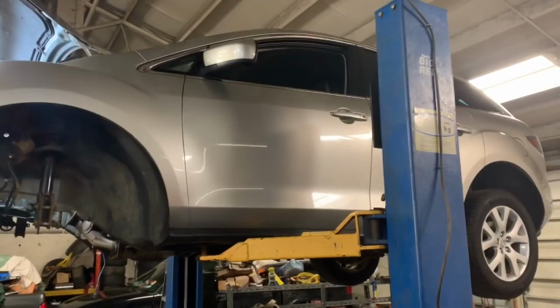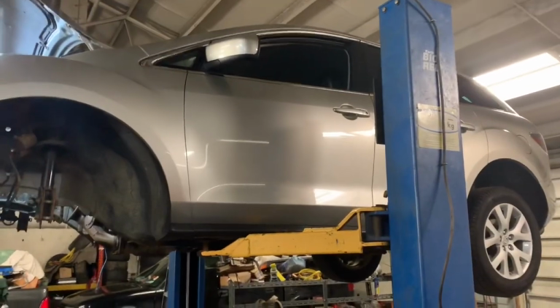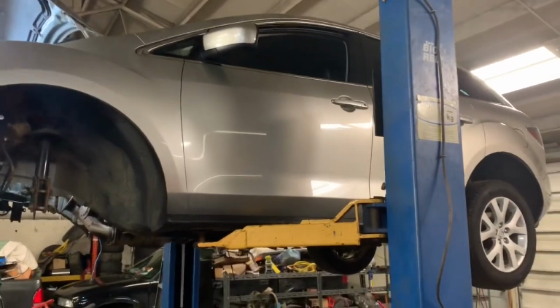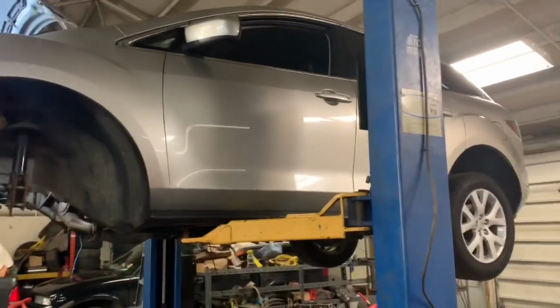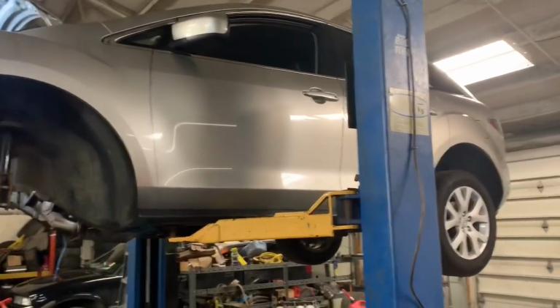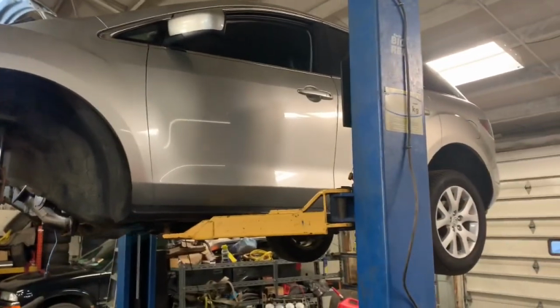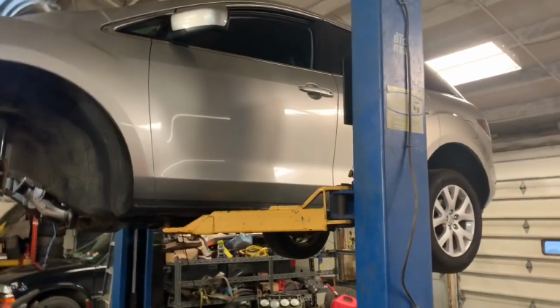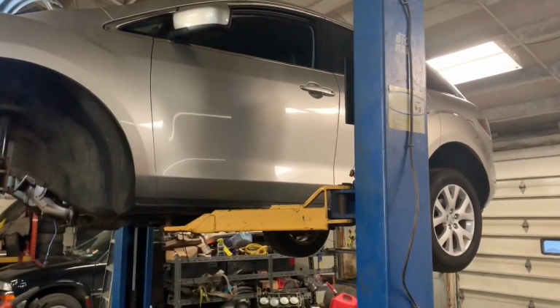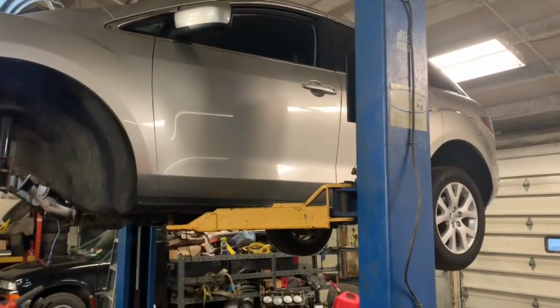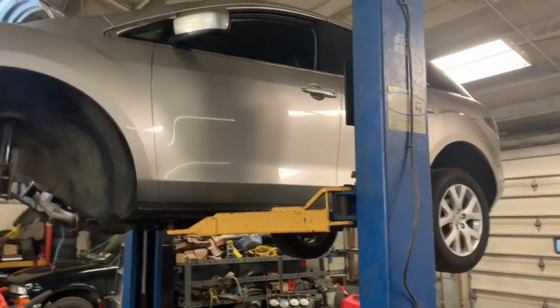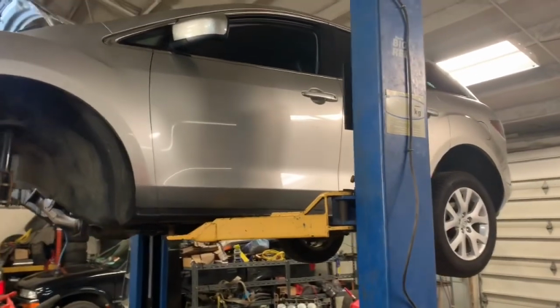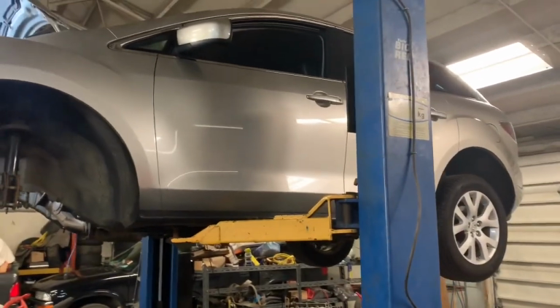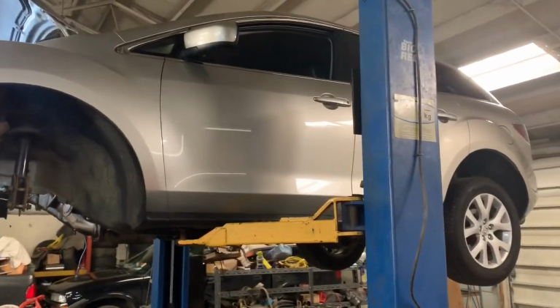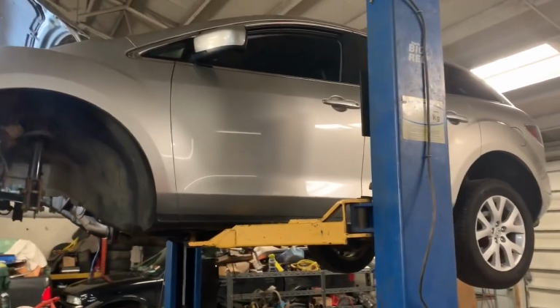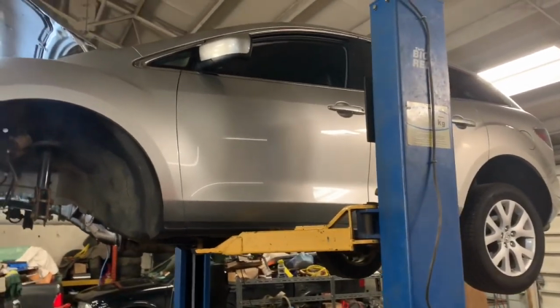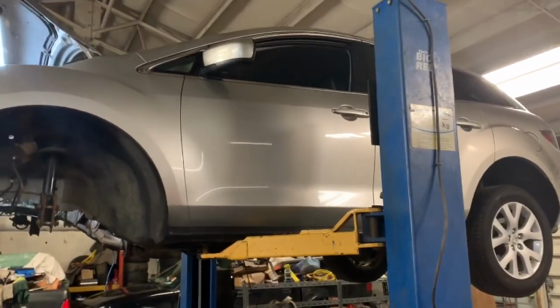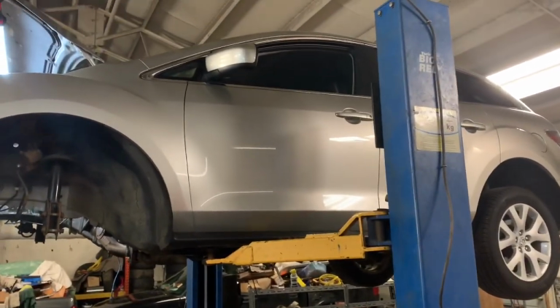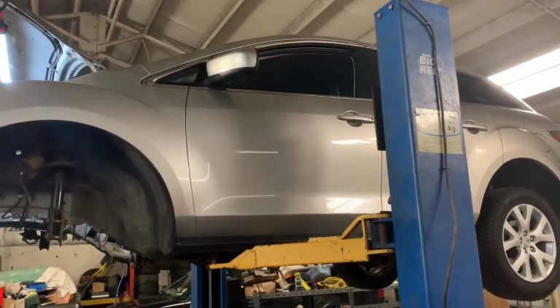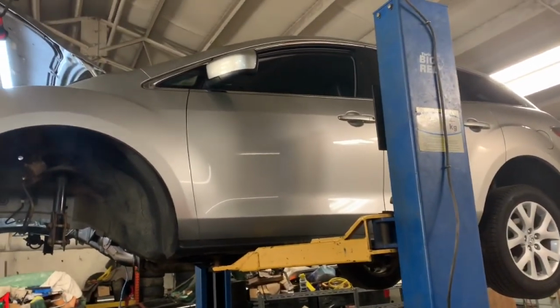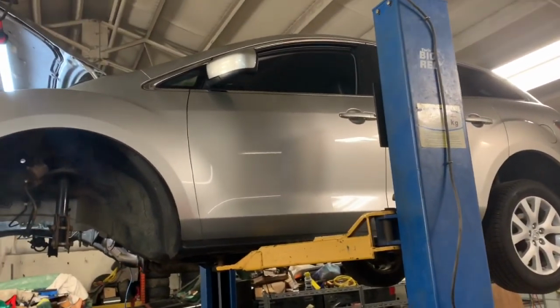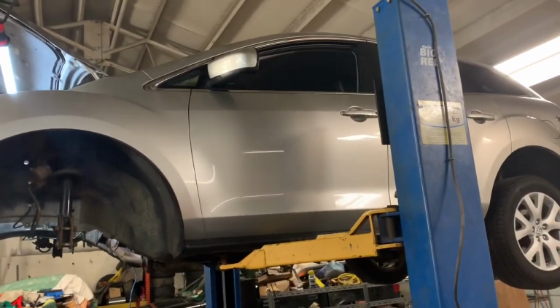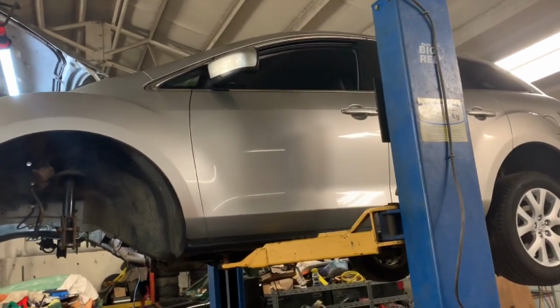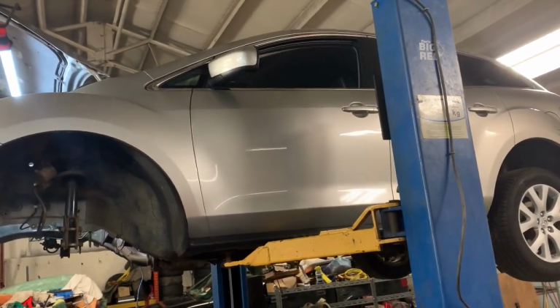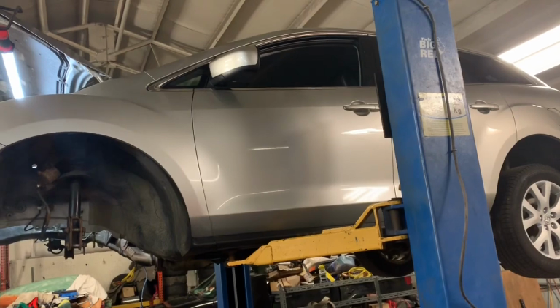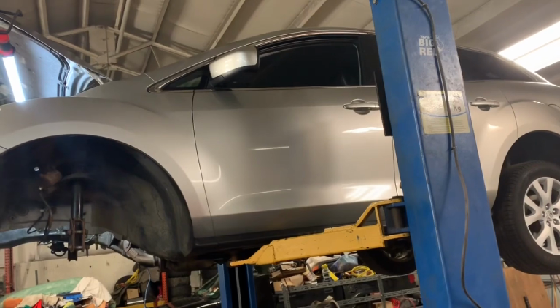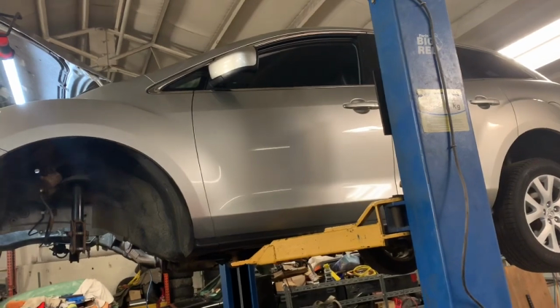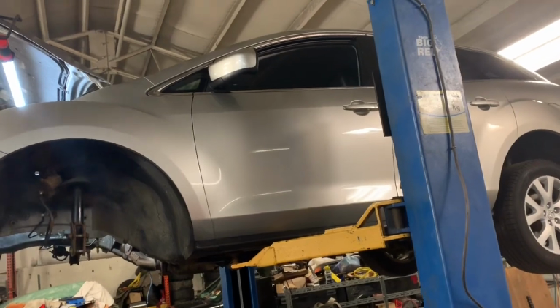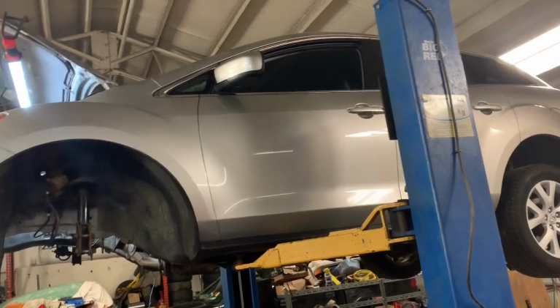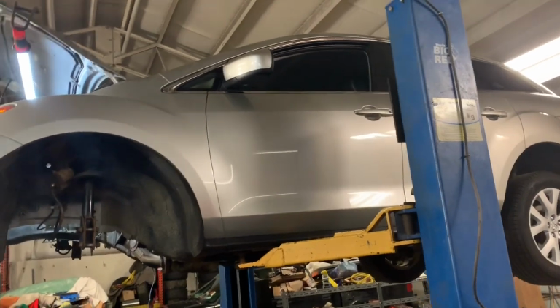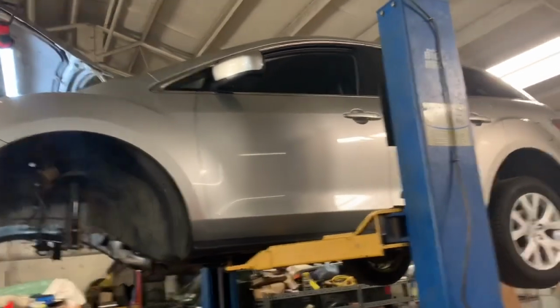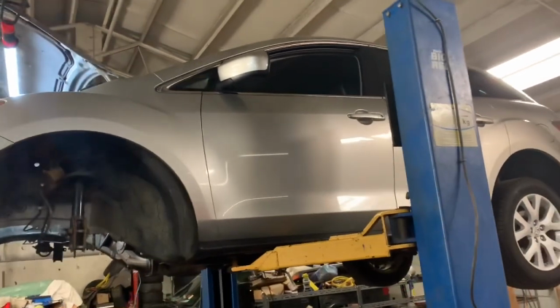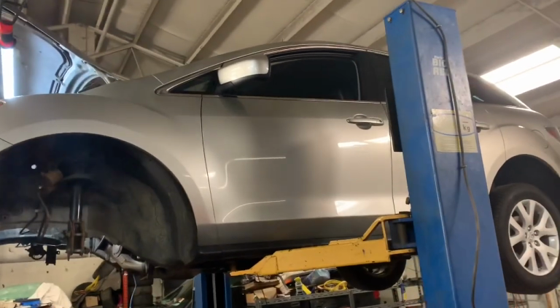Good afternoon, guys. This is Clay with Clay's AC and Auto Repair and Clay Motion here in Grand Rapids, Michigan, and this is the Clay Way.